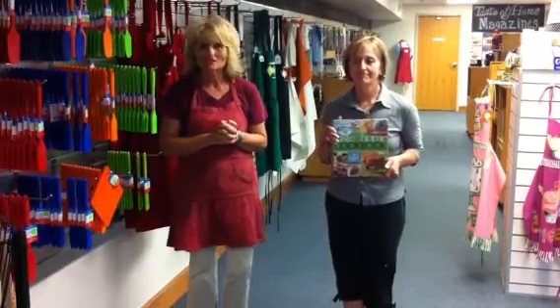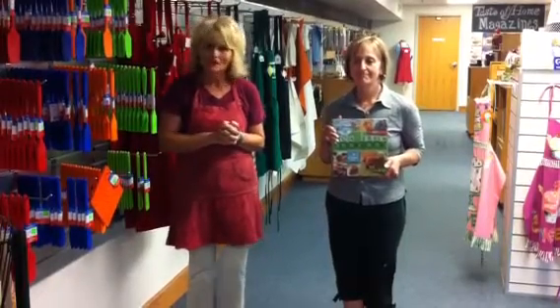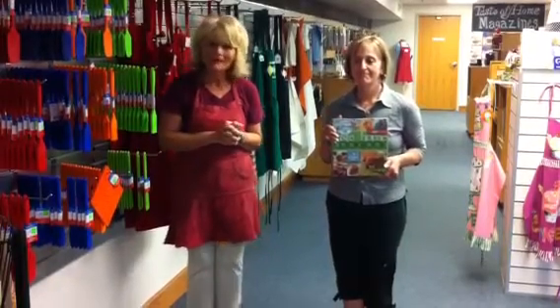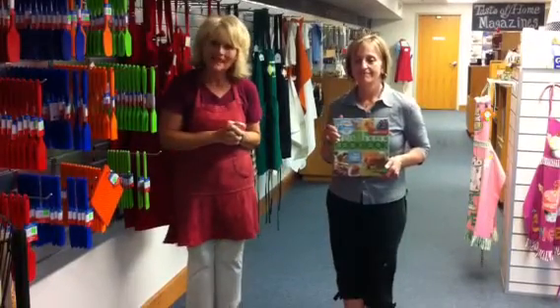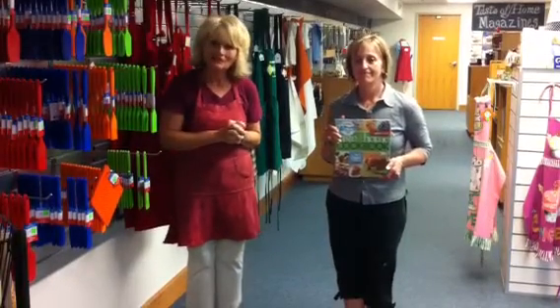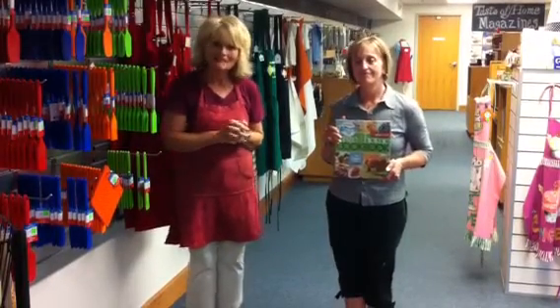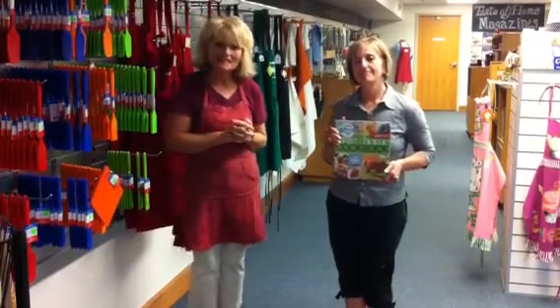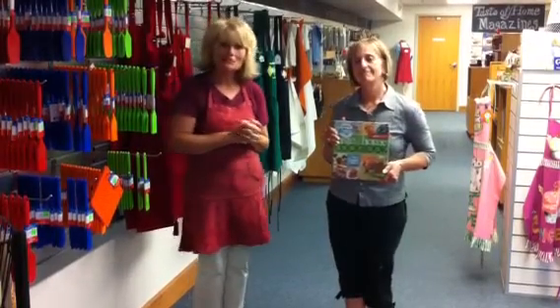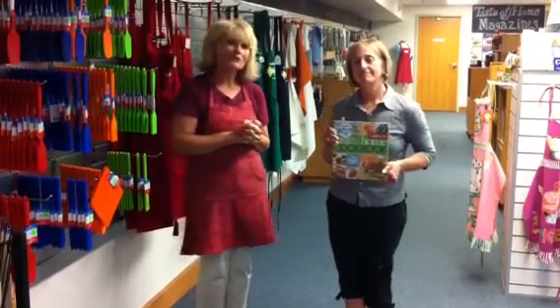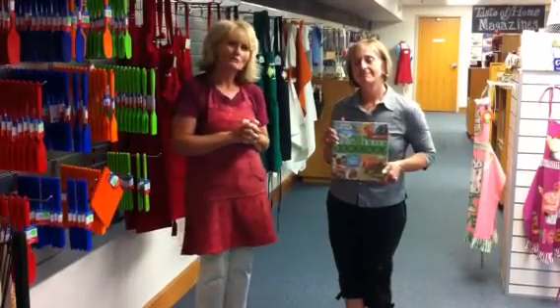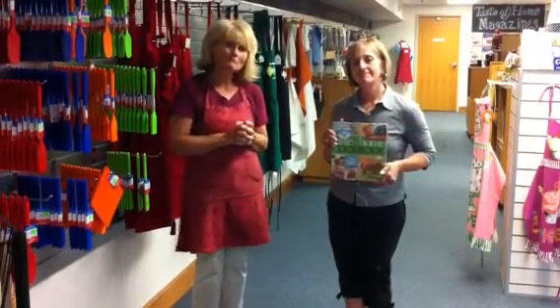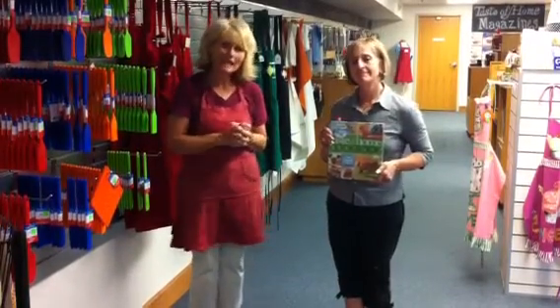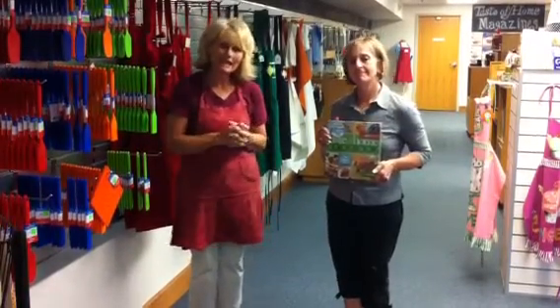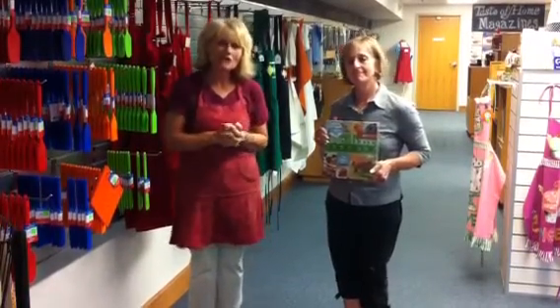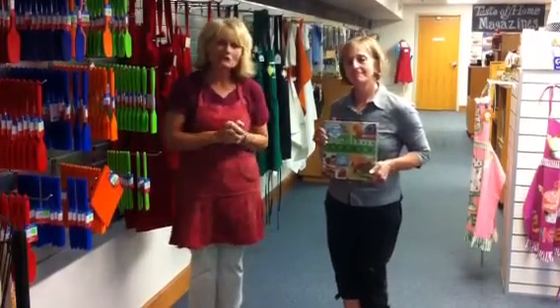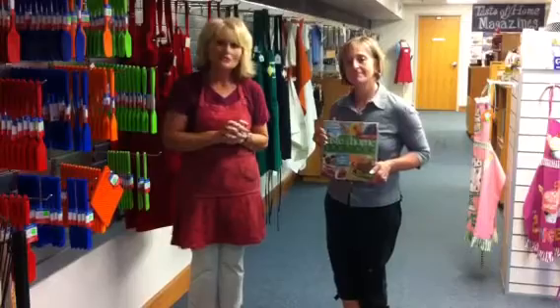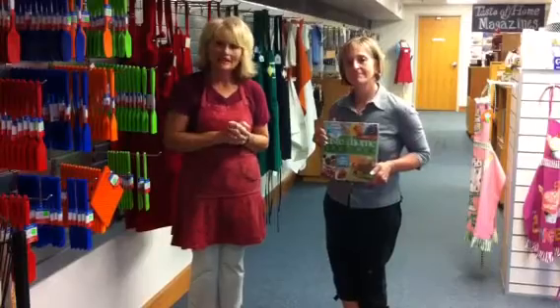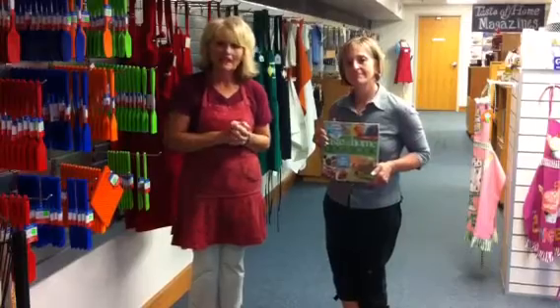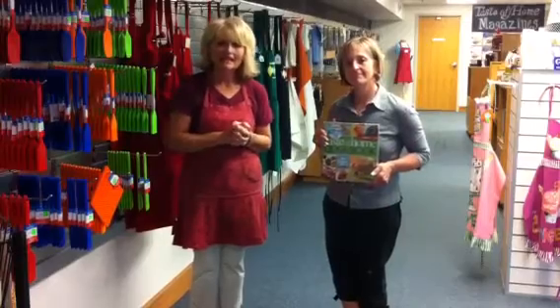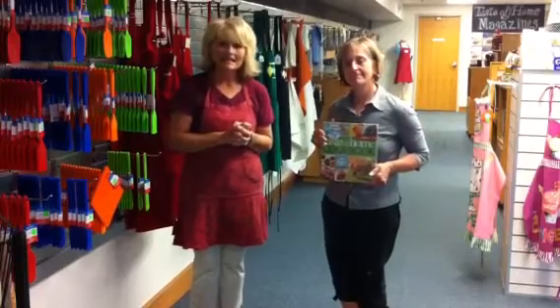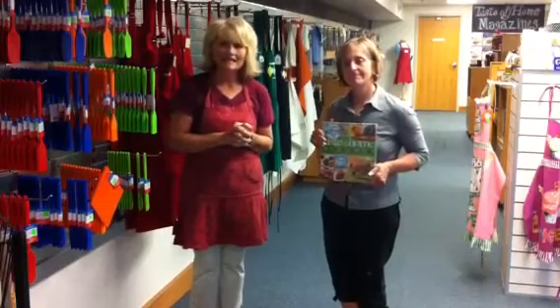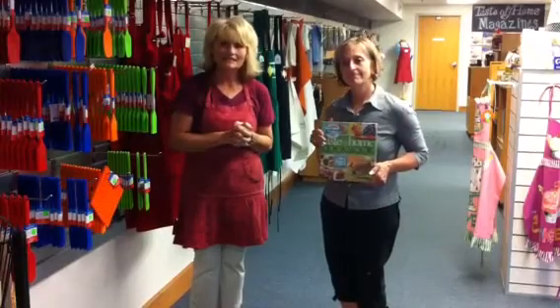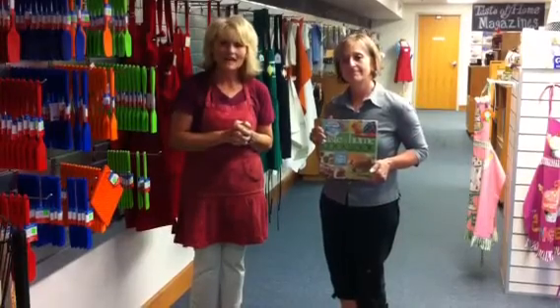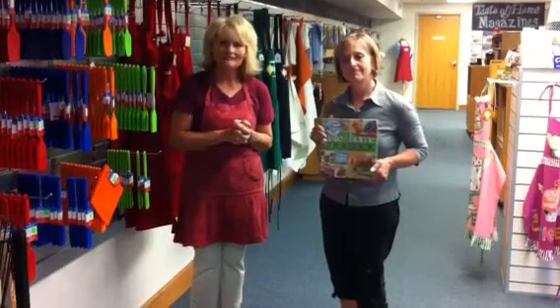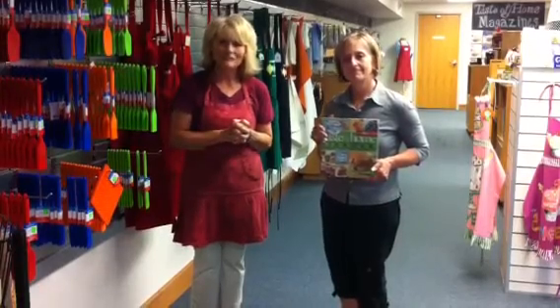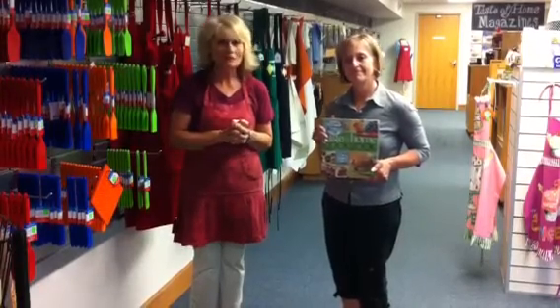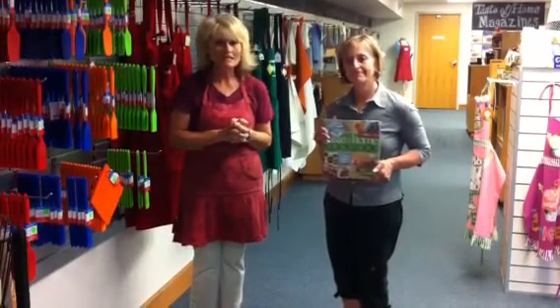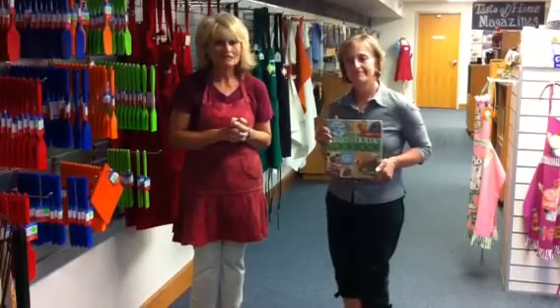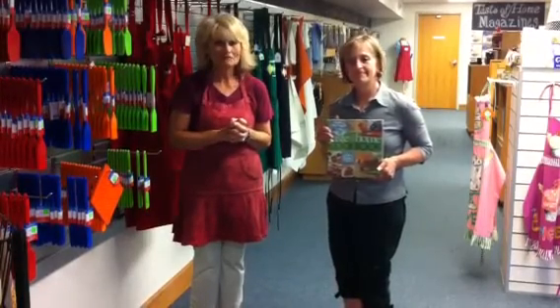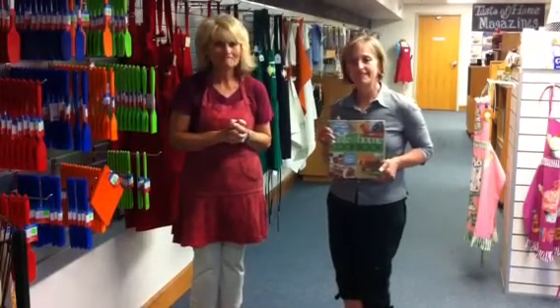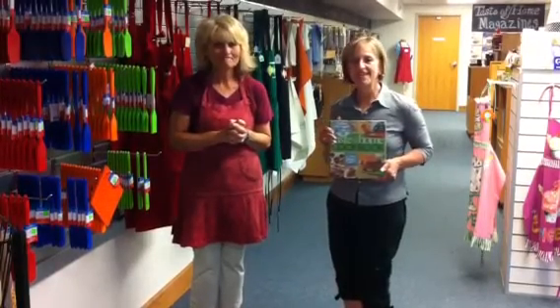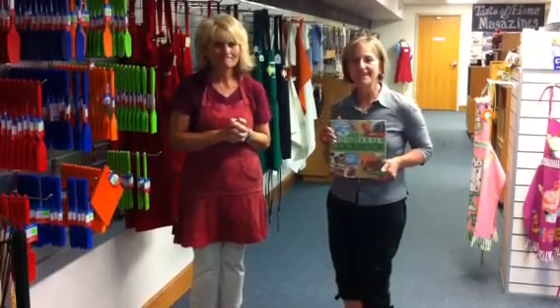So come on down and visit us. We are open Monday through Saturday, 10 to 5. Hope to see you. See you then.